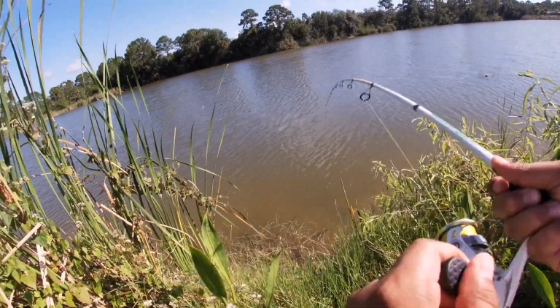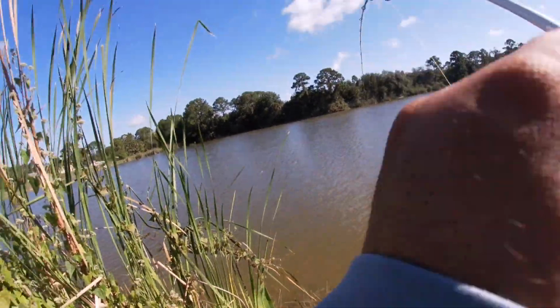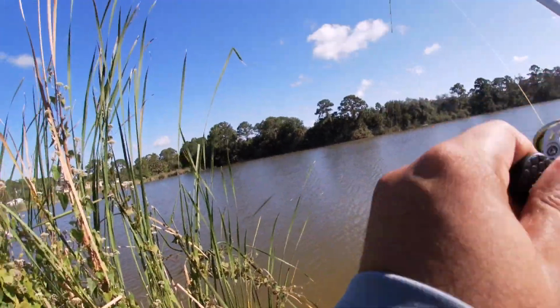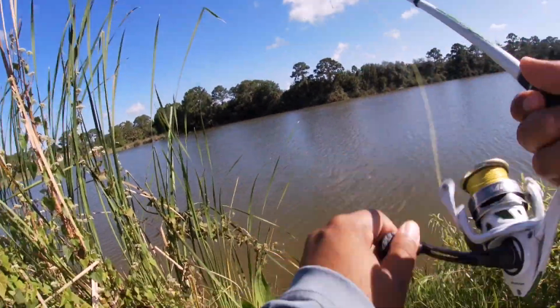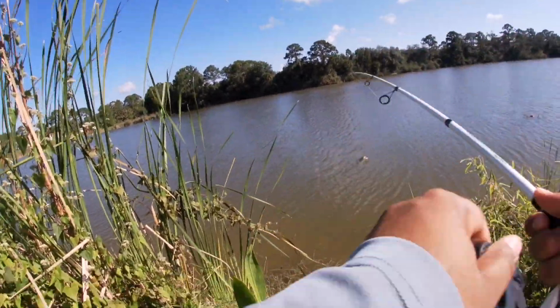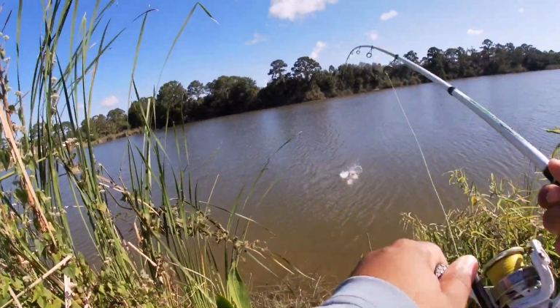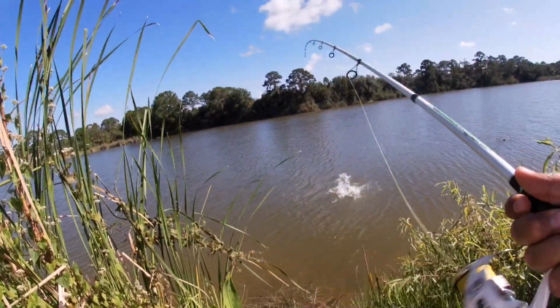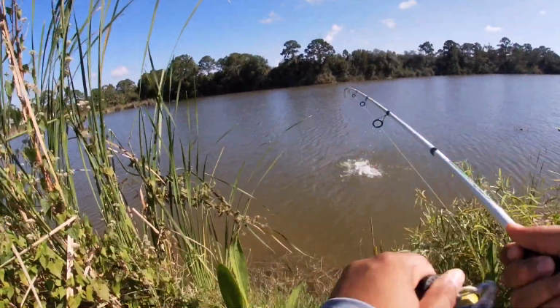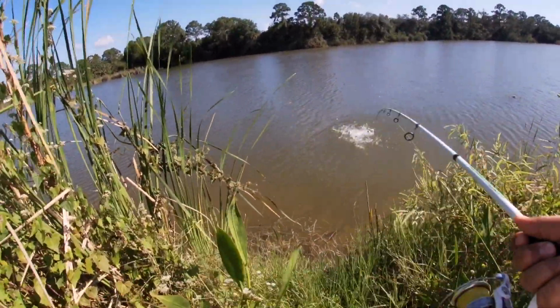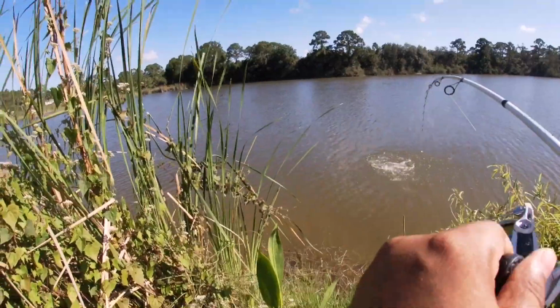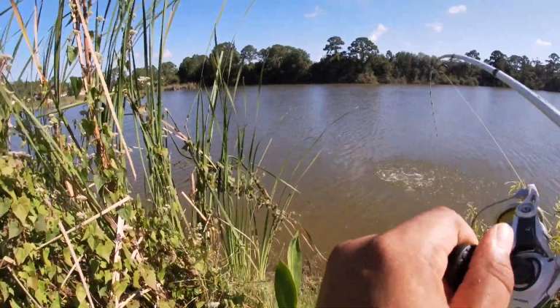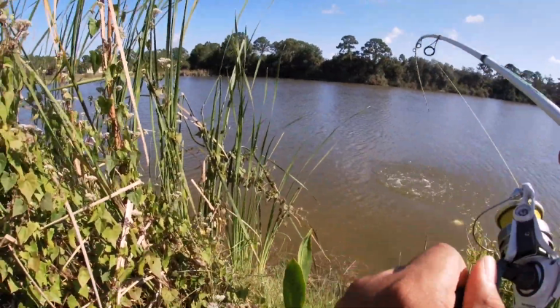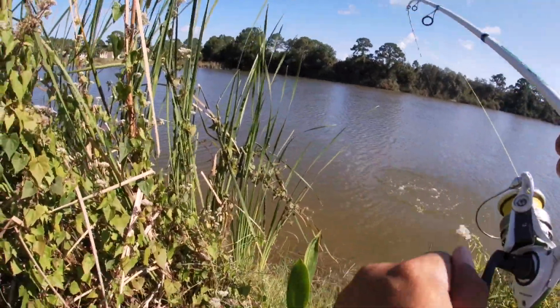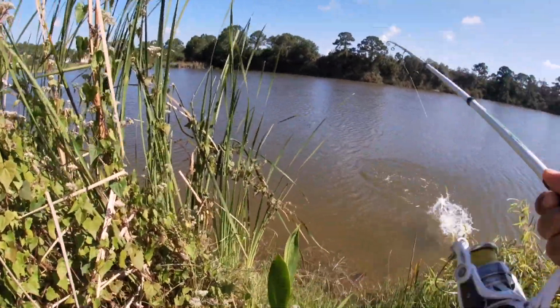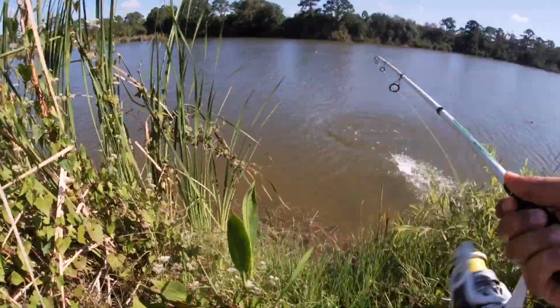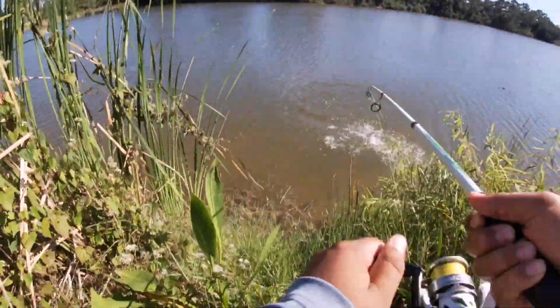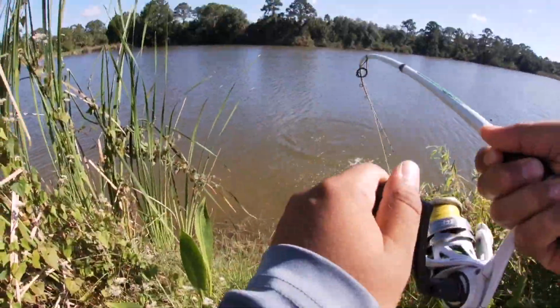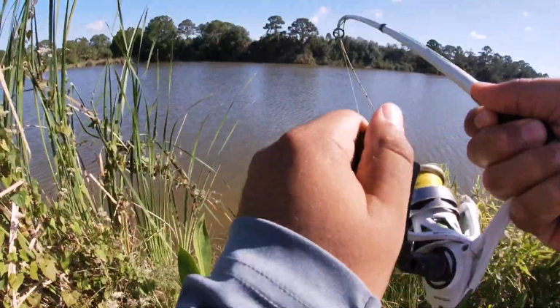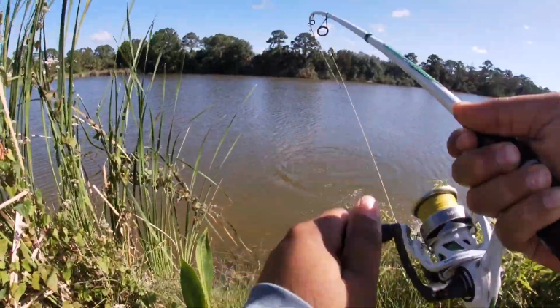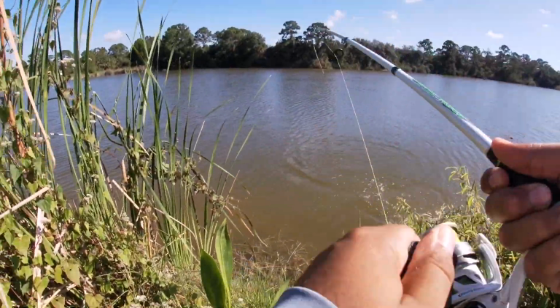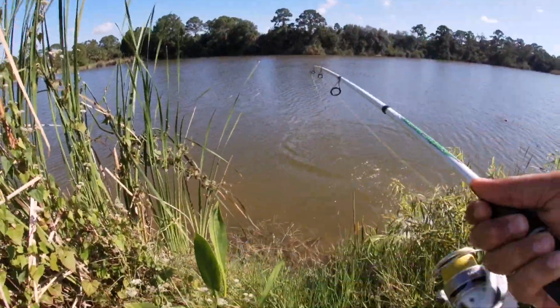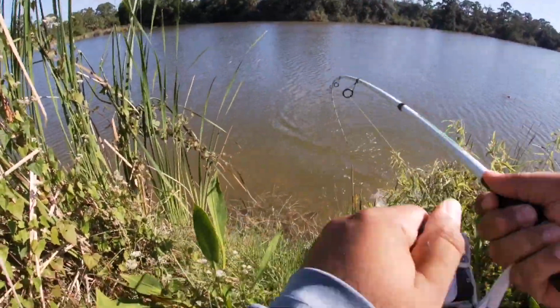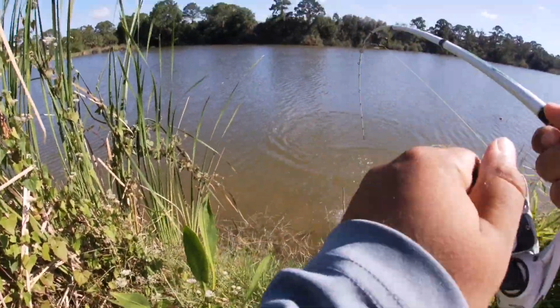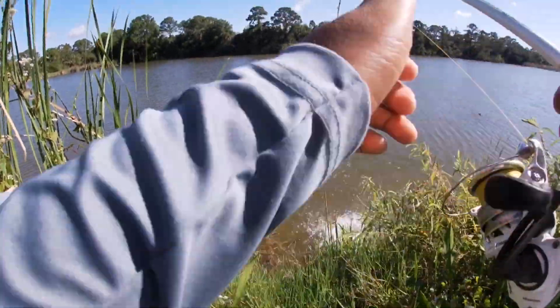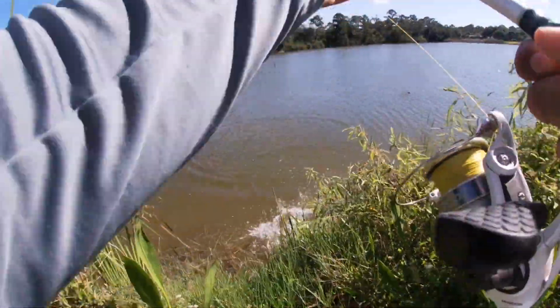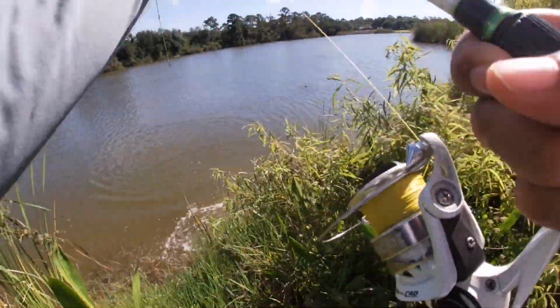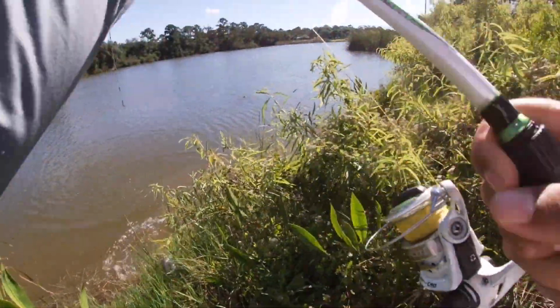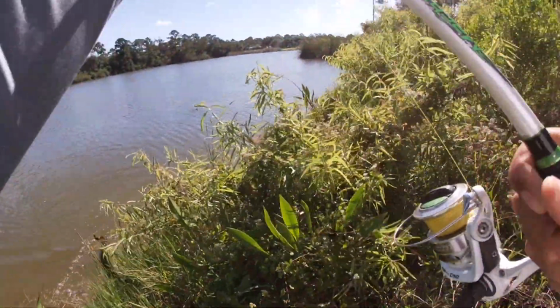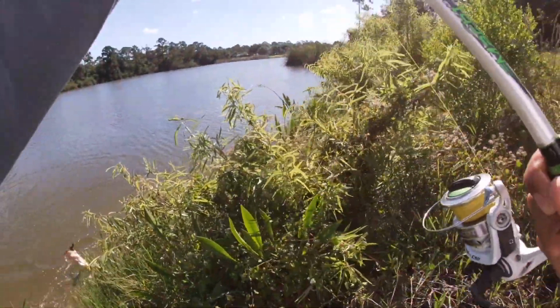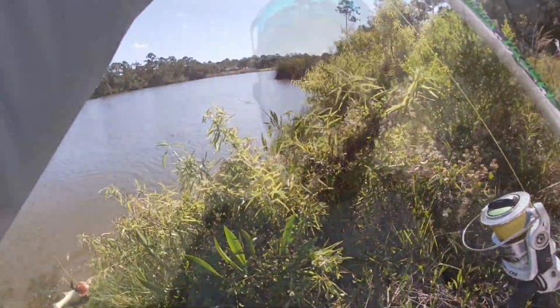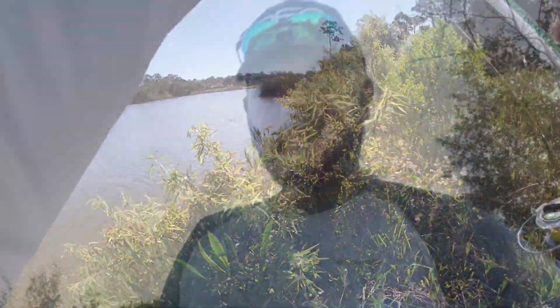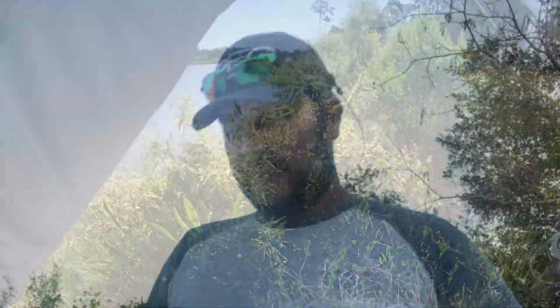Oh my god guys, I caught my first fish and it's a good one, it's a good one! He came up for it!